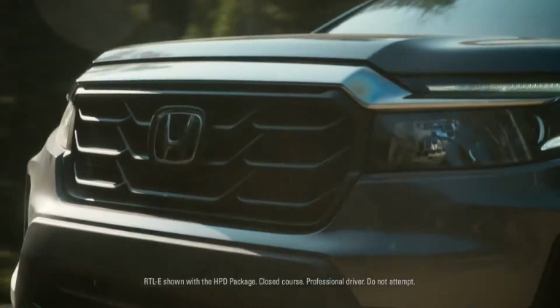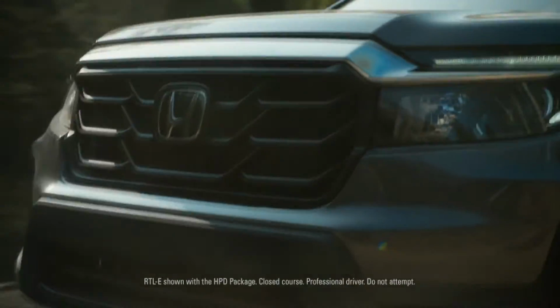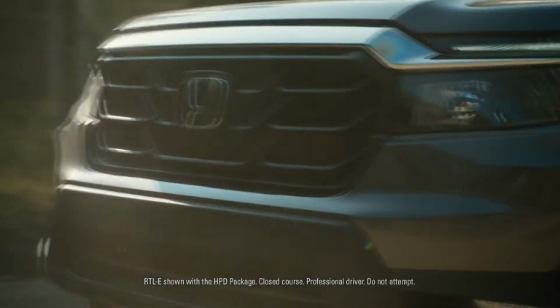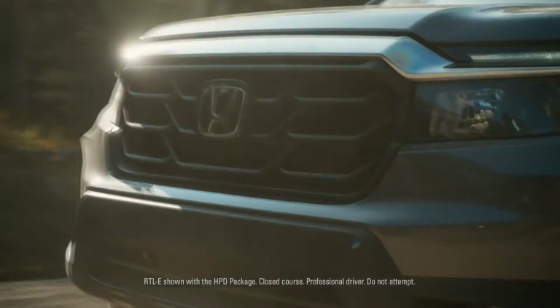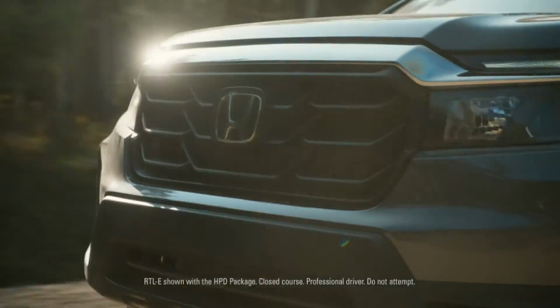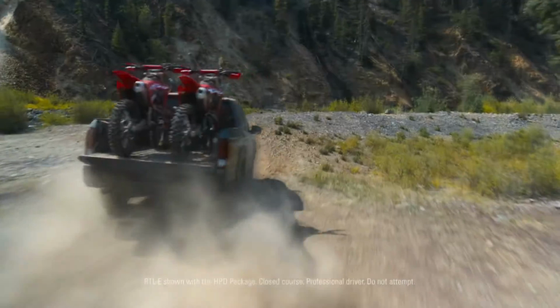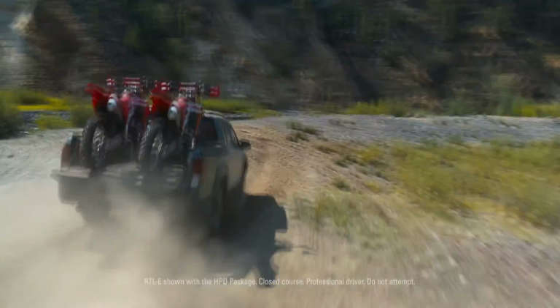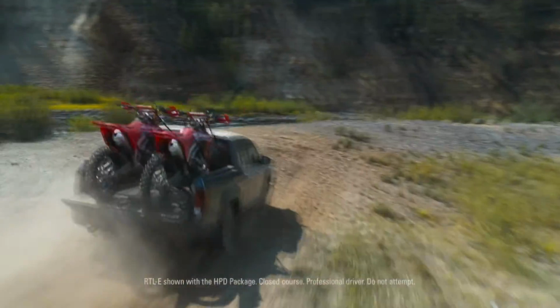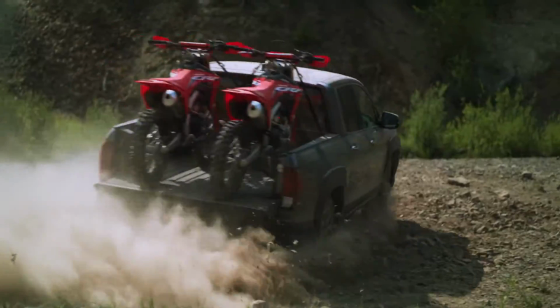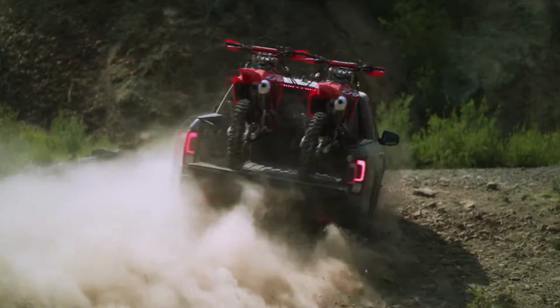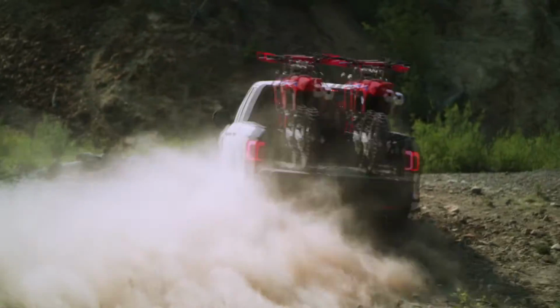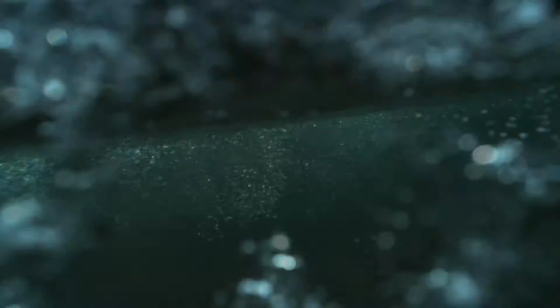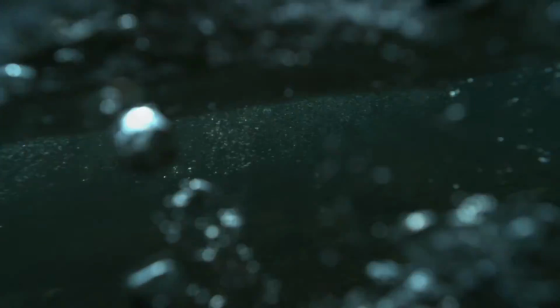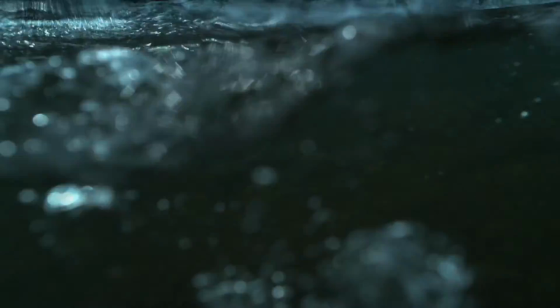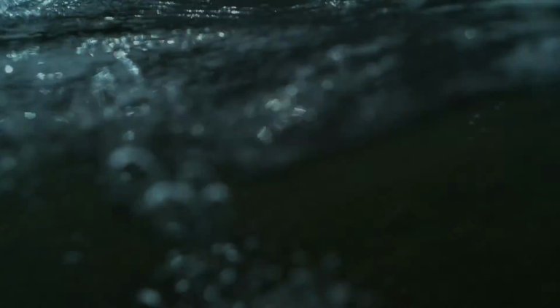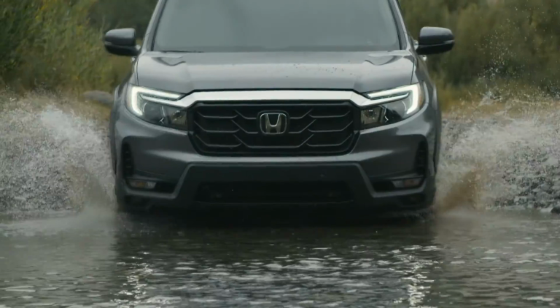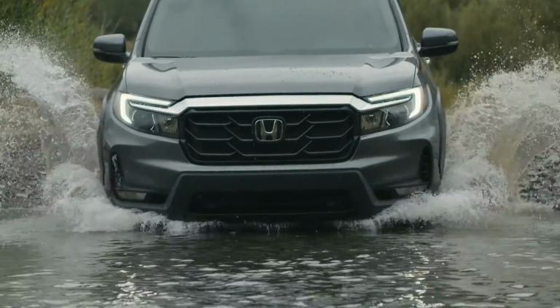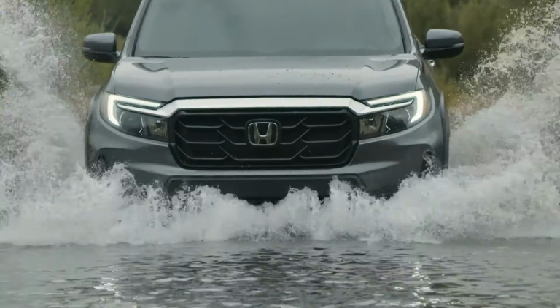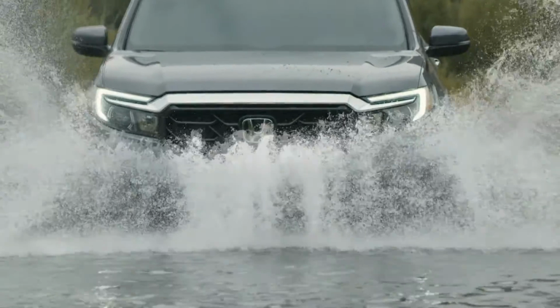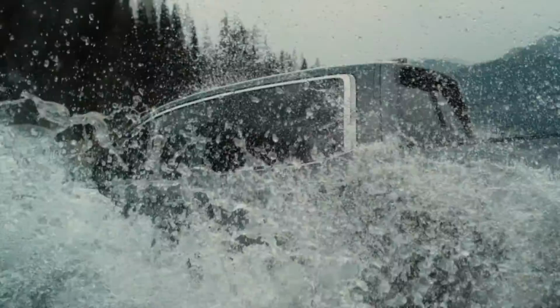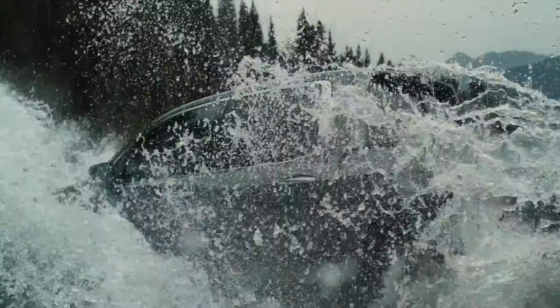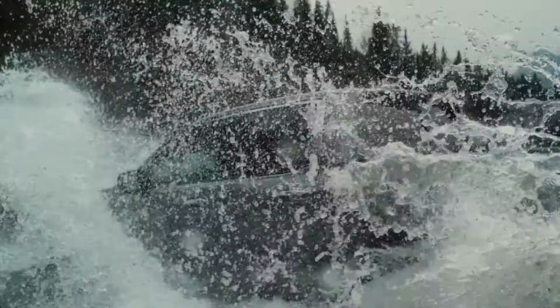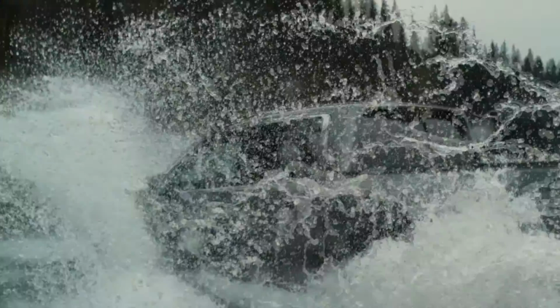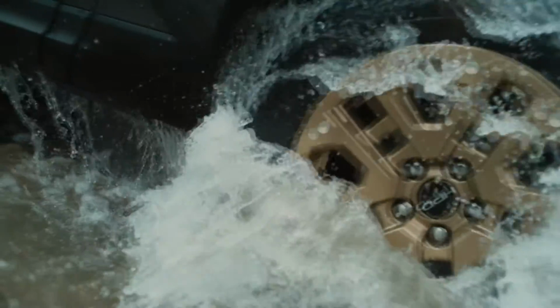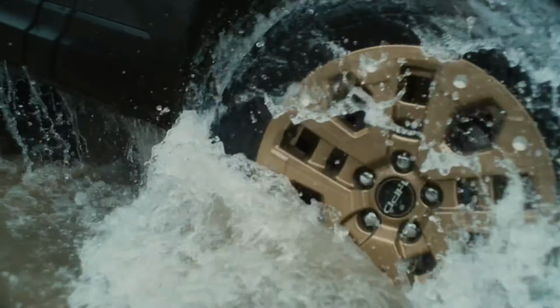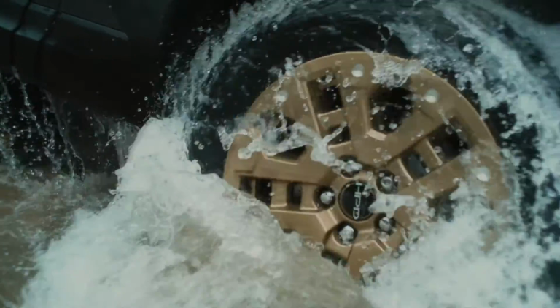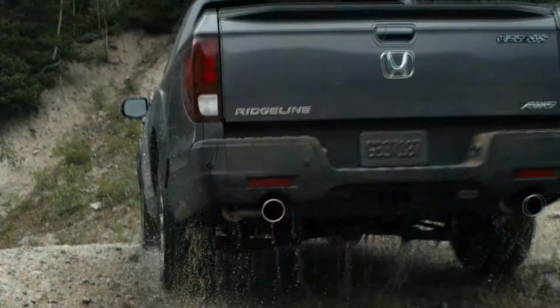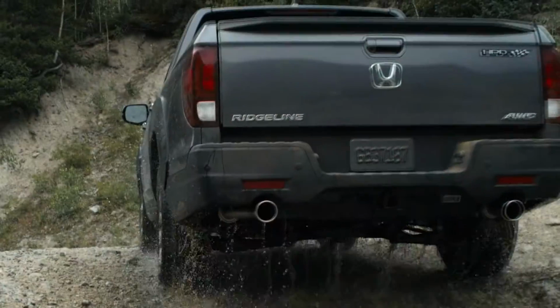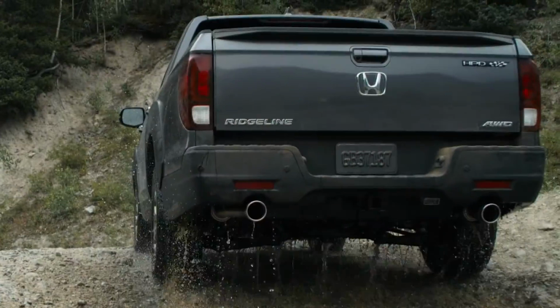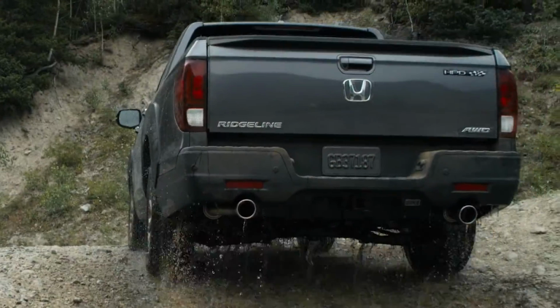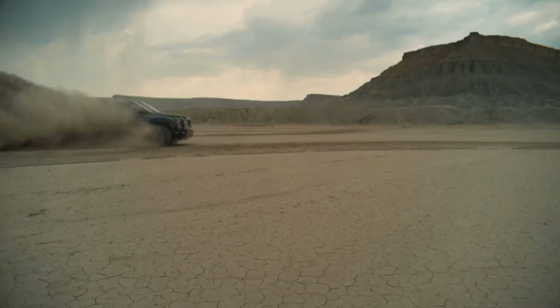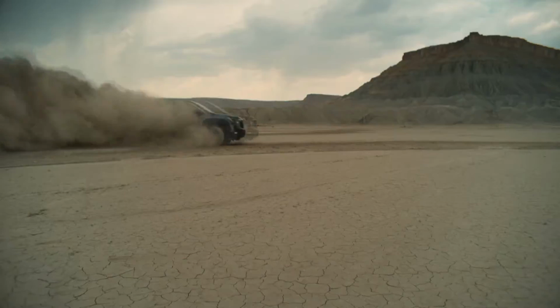Thank you for watching the video about the all-new Honda Ridgeline. Before we get started, don't forget to subscribe to support our channel.